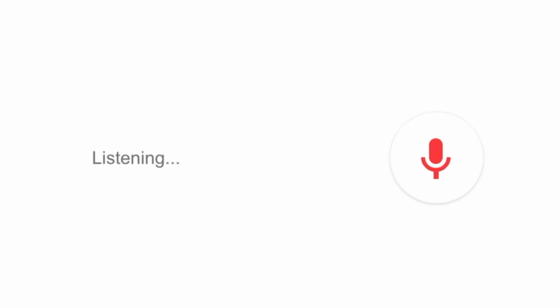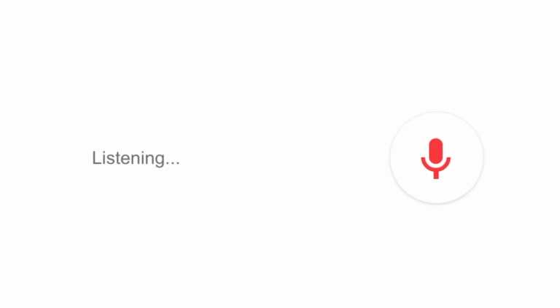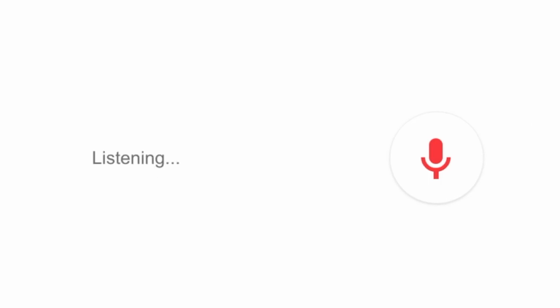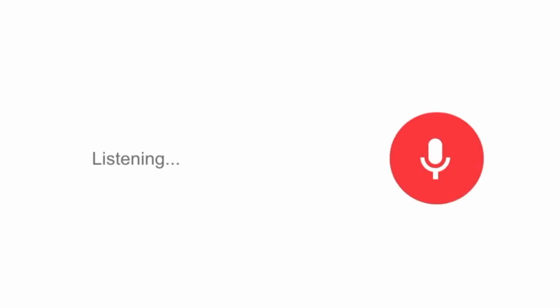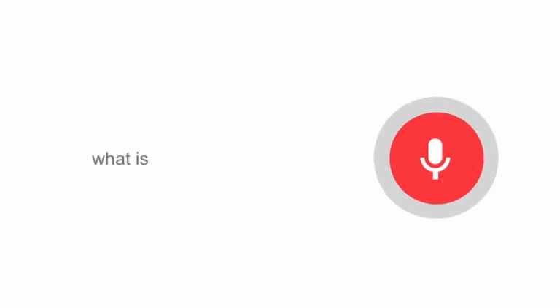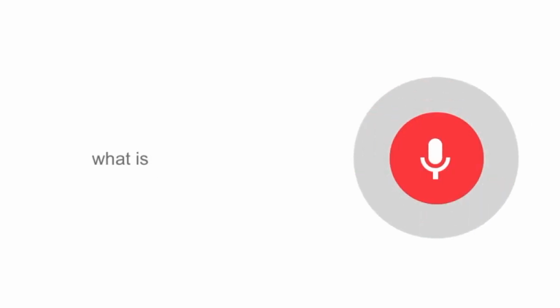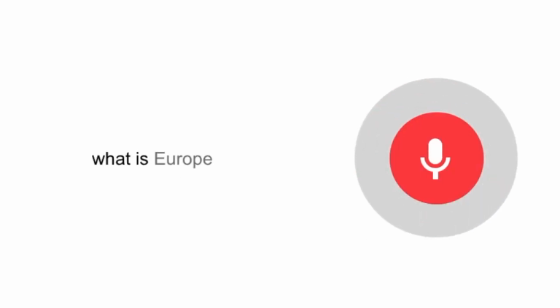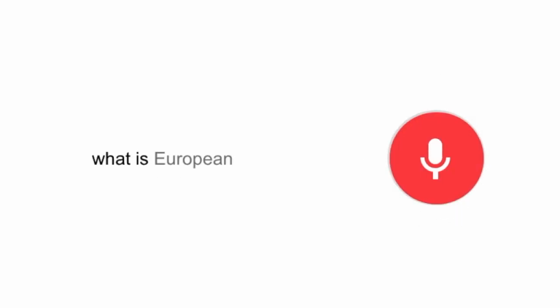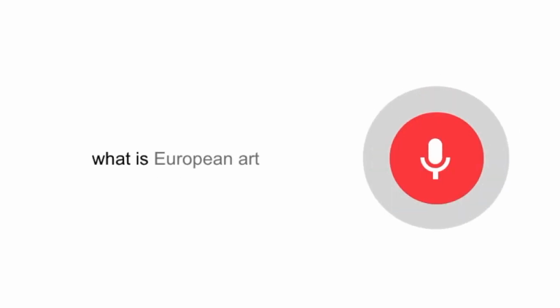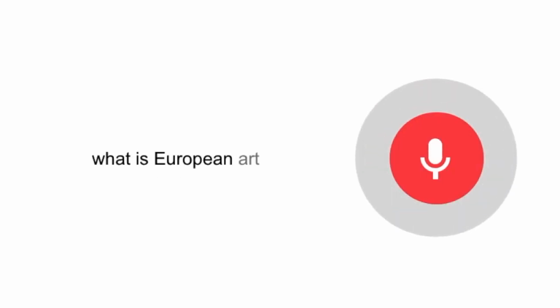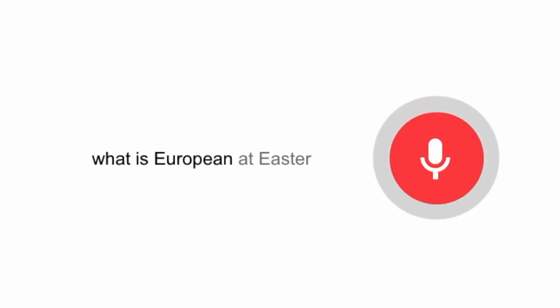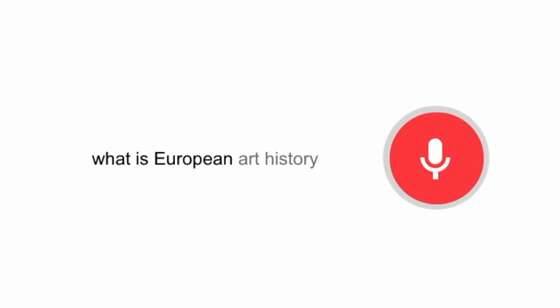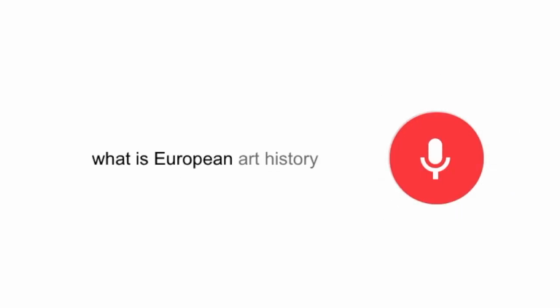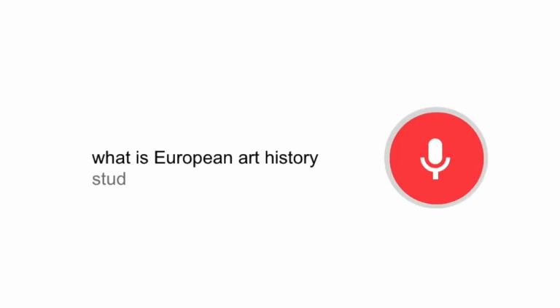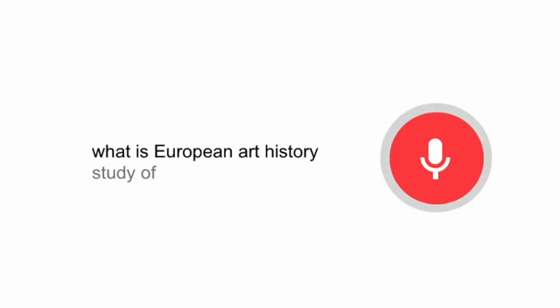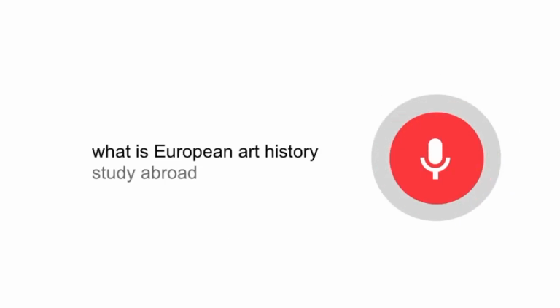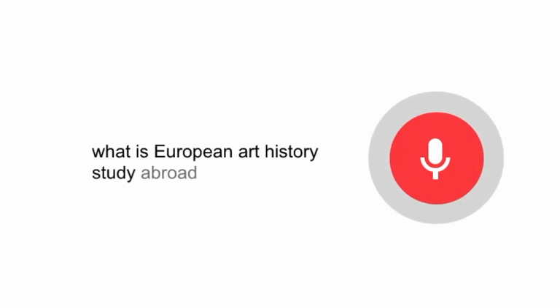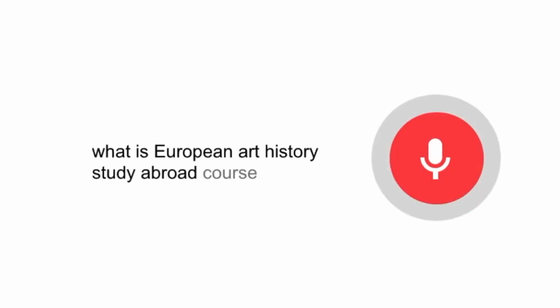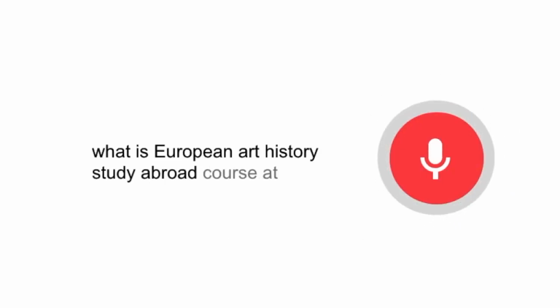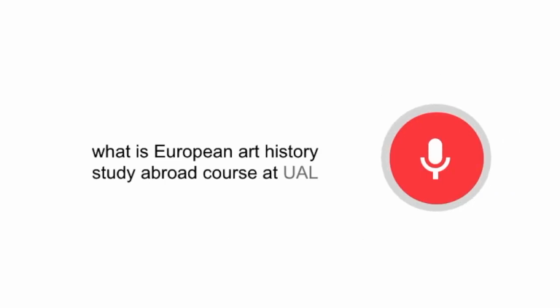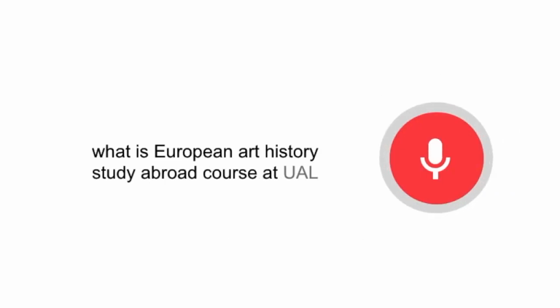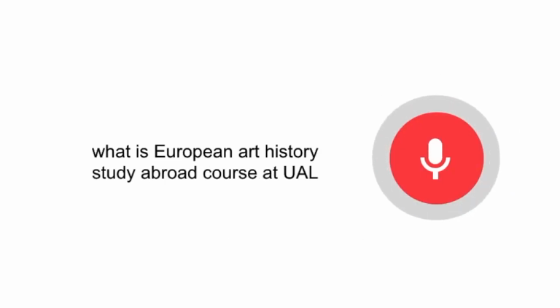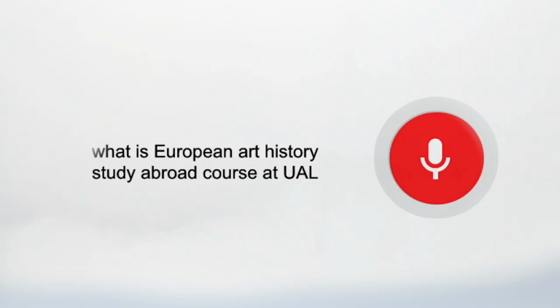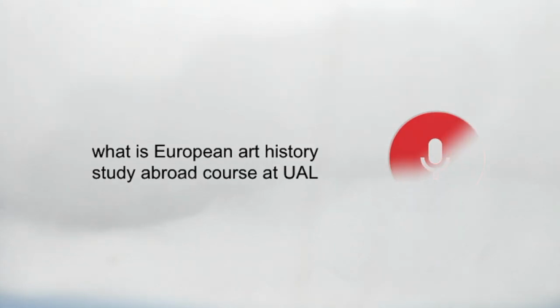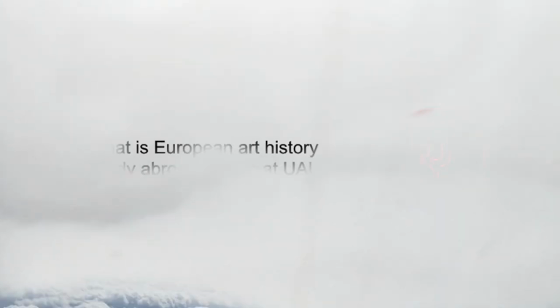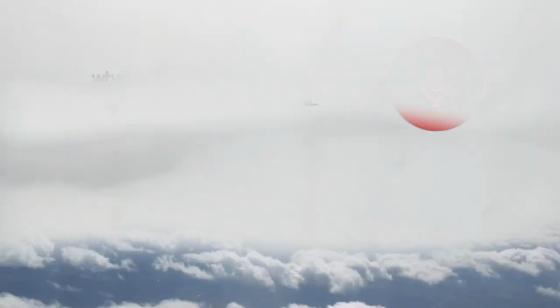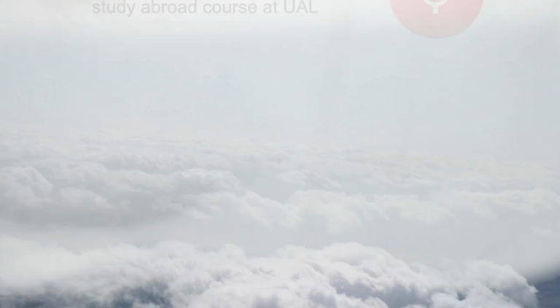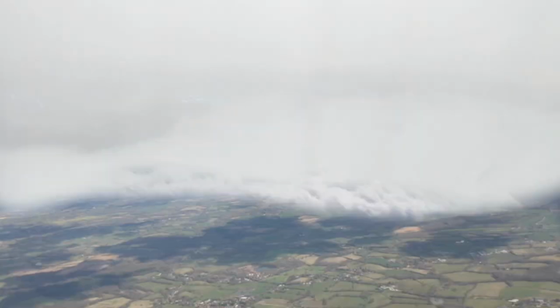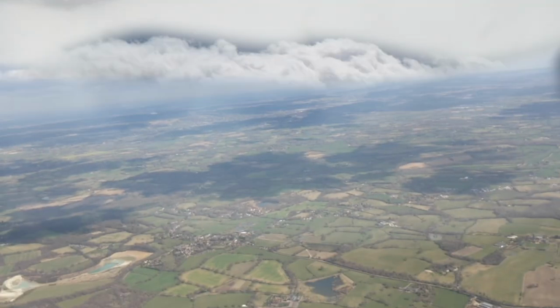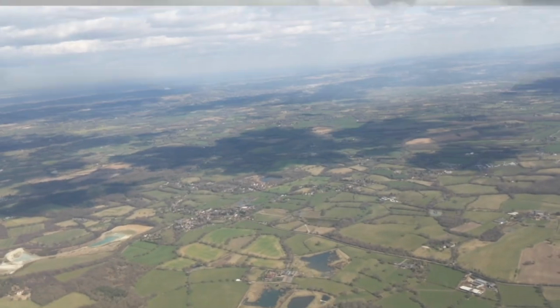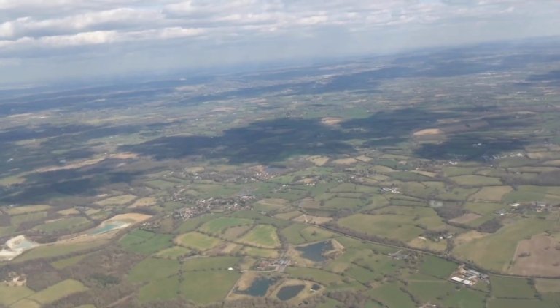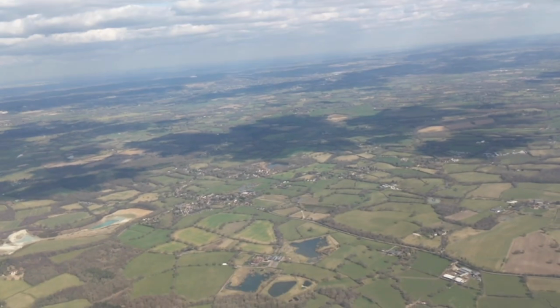What is the European Art History Study Abroad course at UAL?